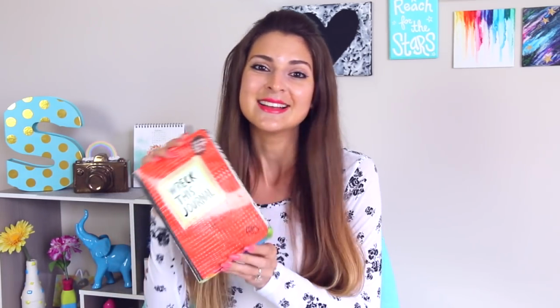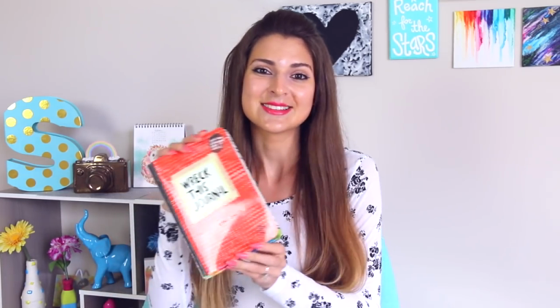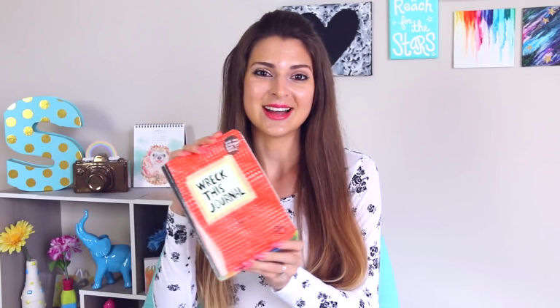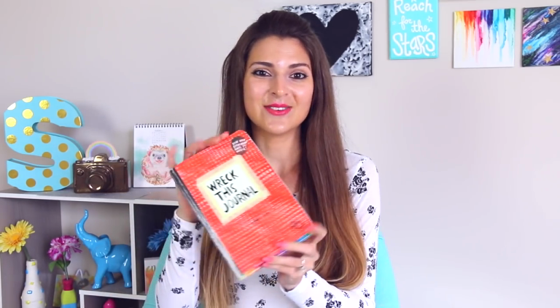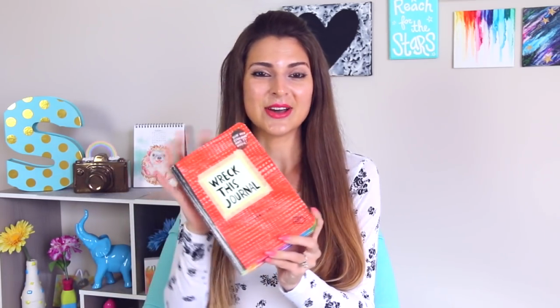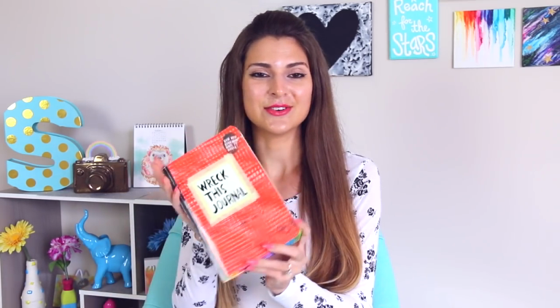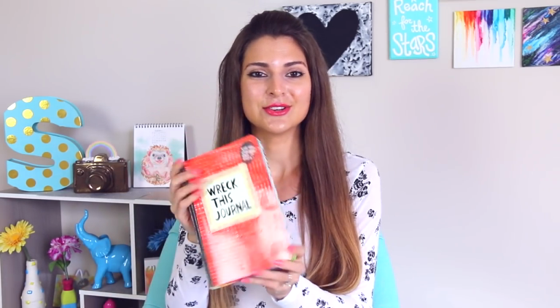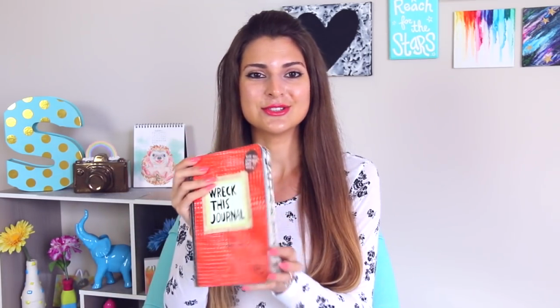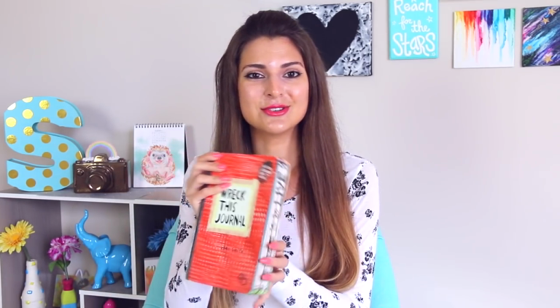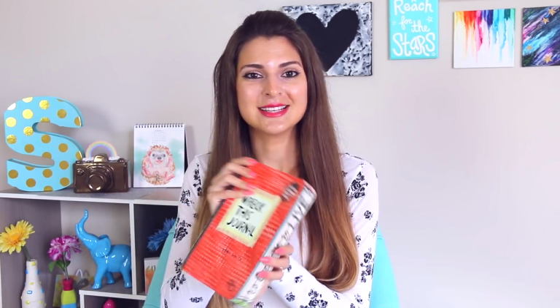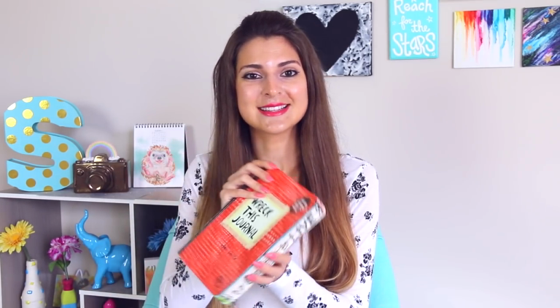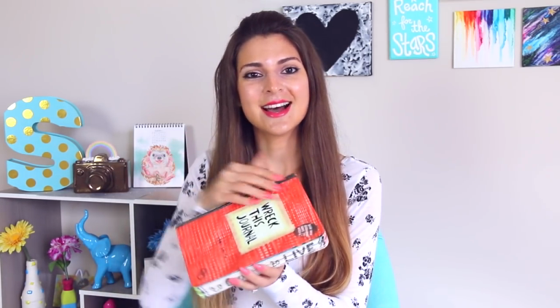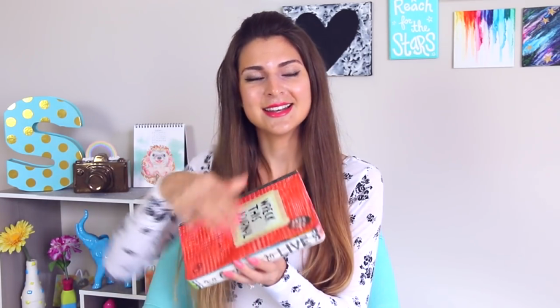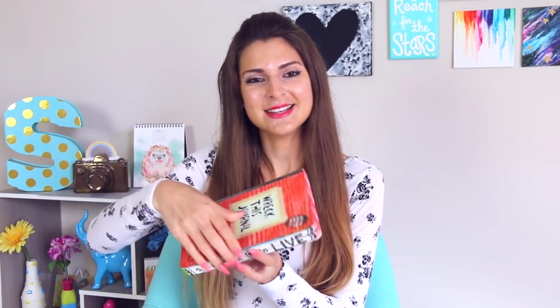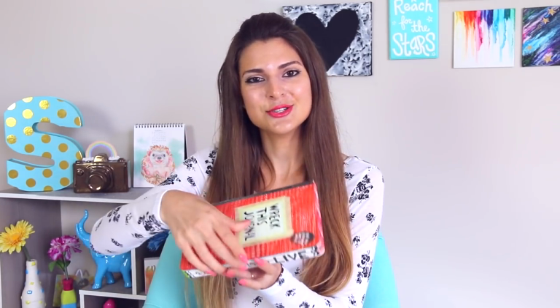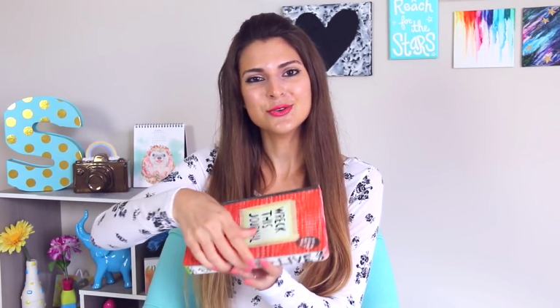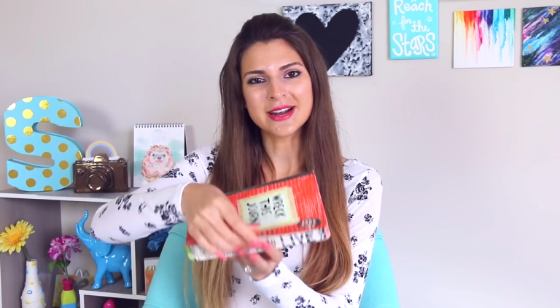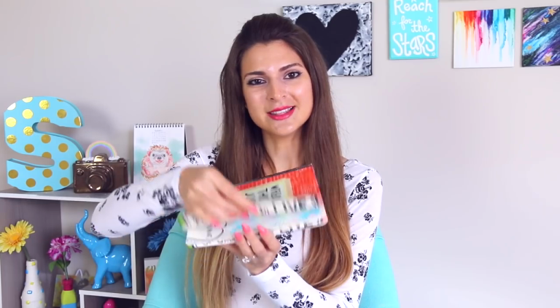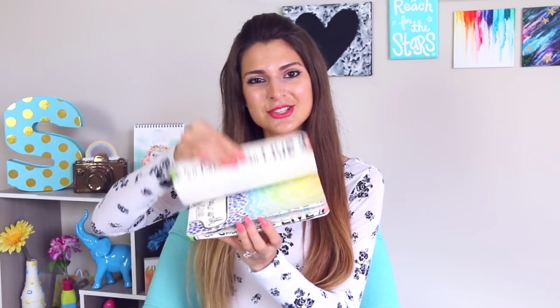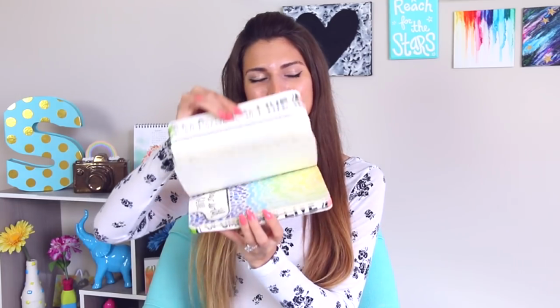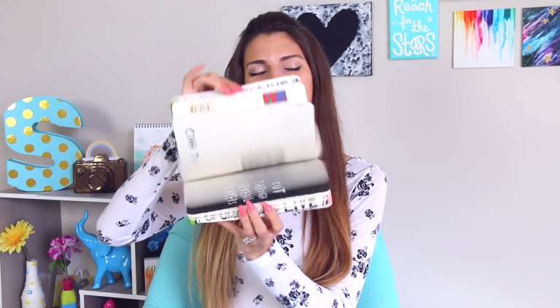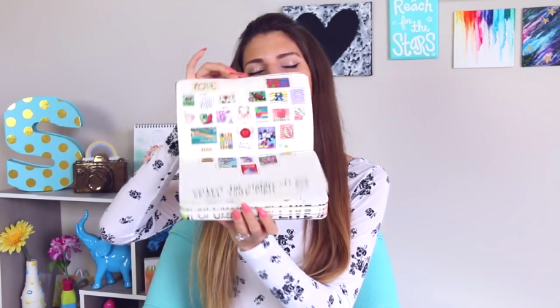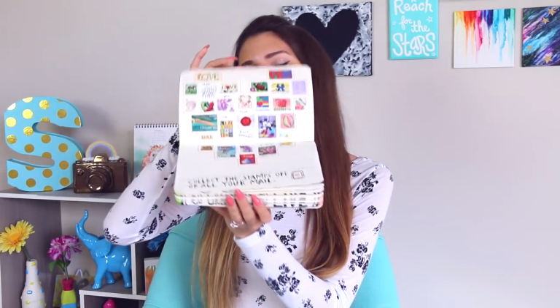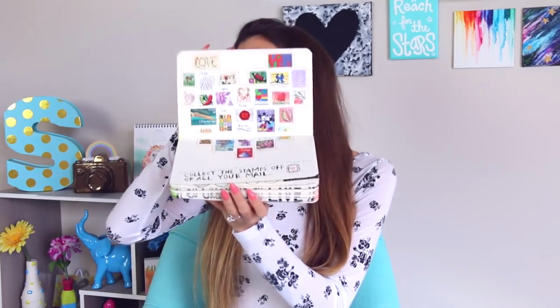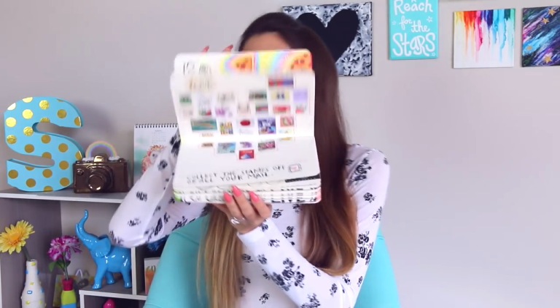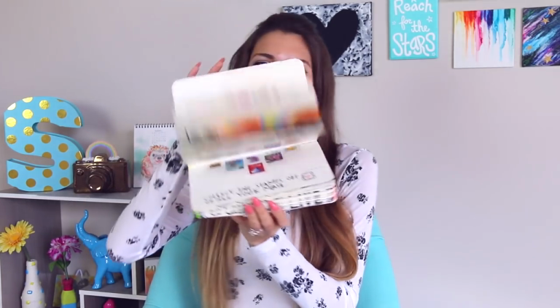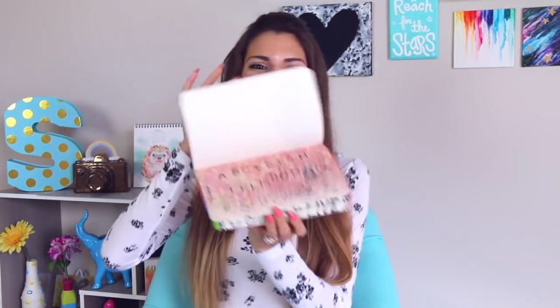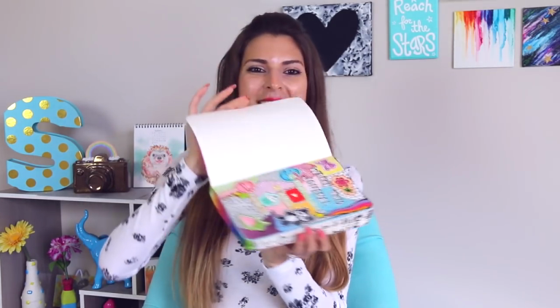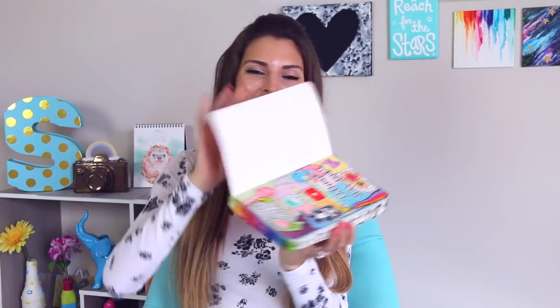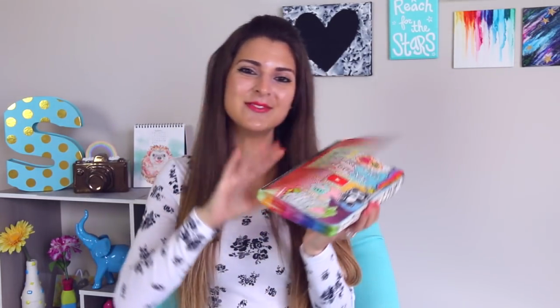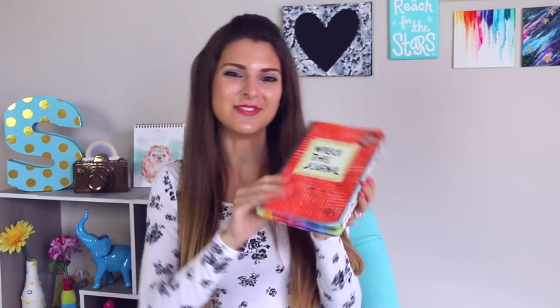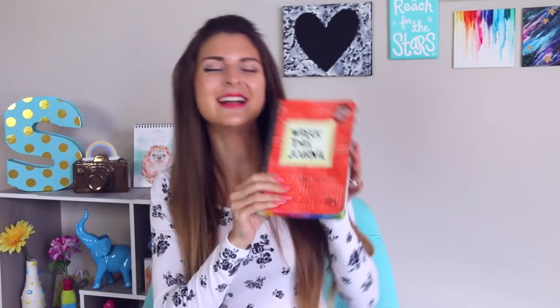So now without further ado, let's get on into wrecking the journal, making it pretty, and having fun!